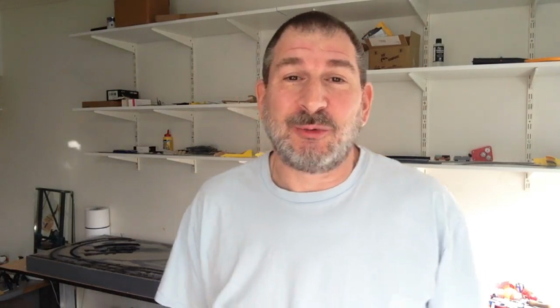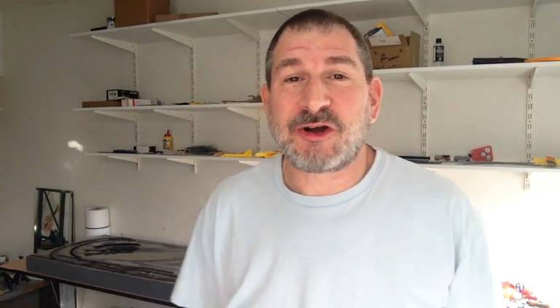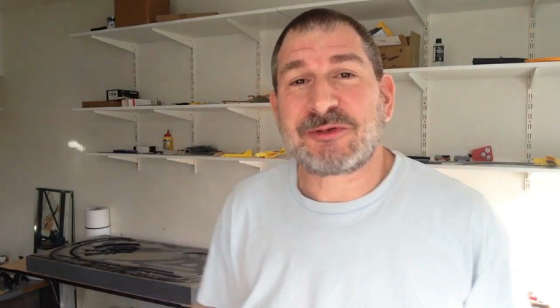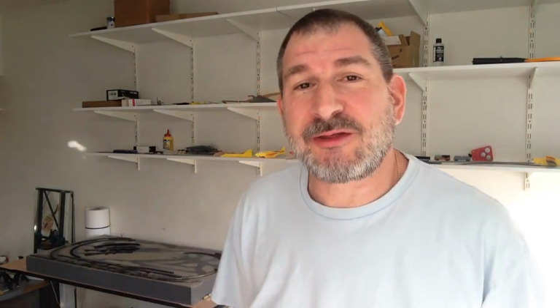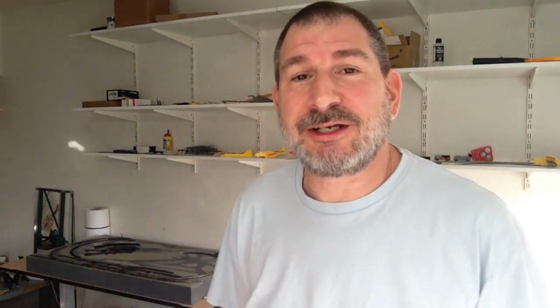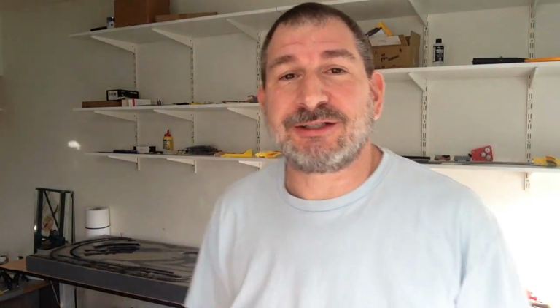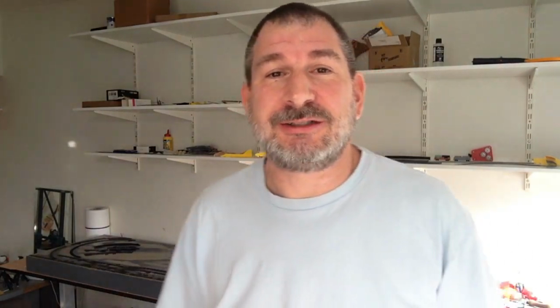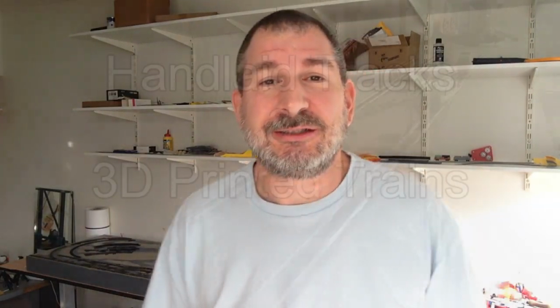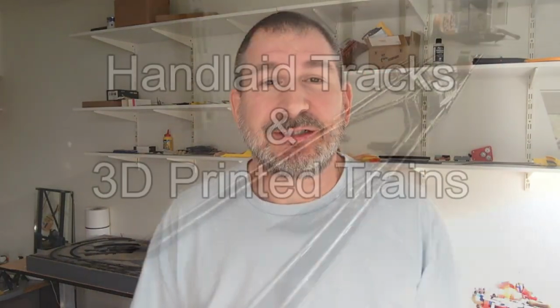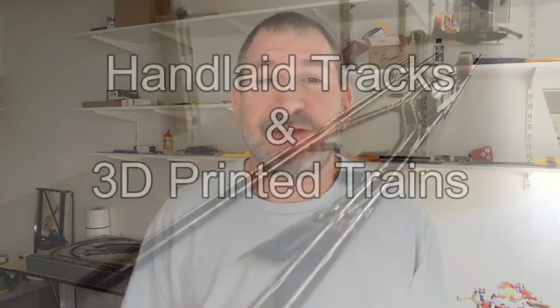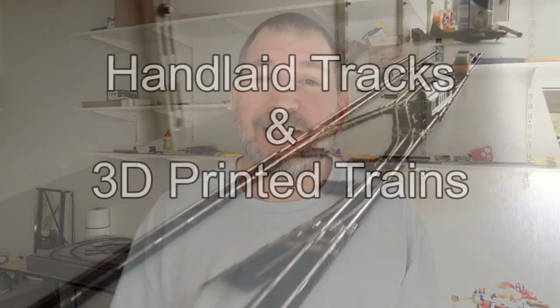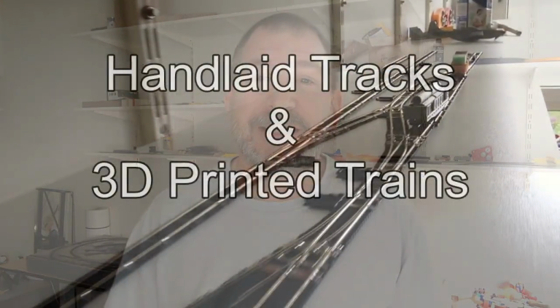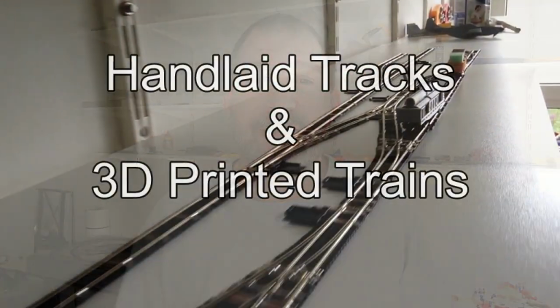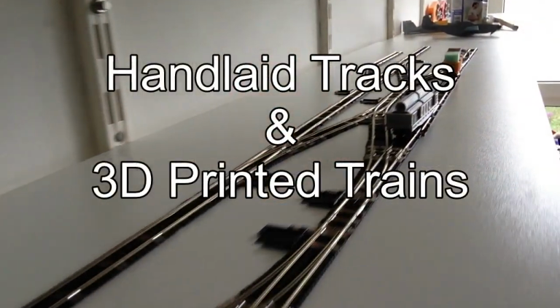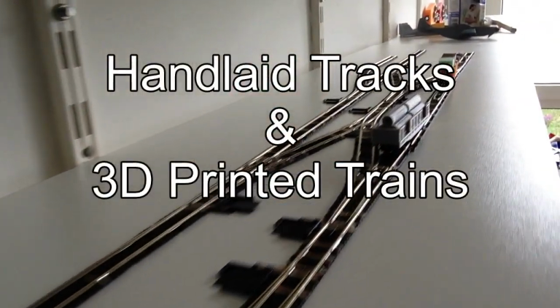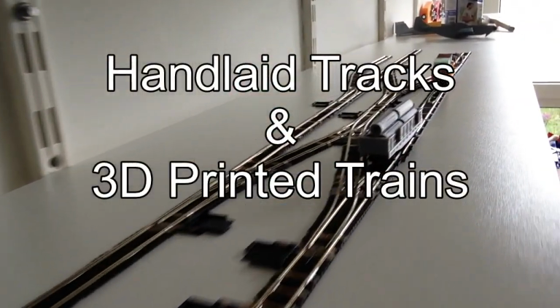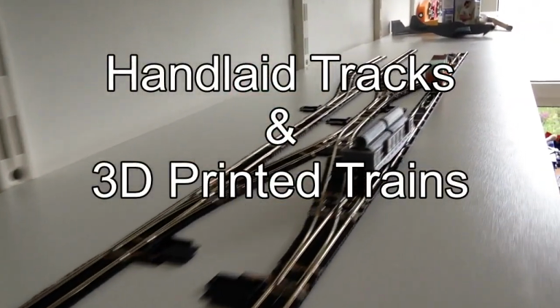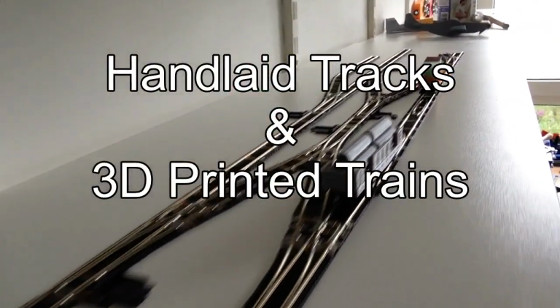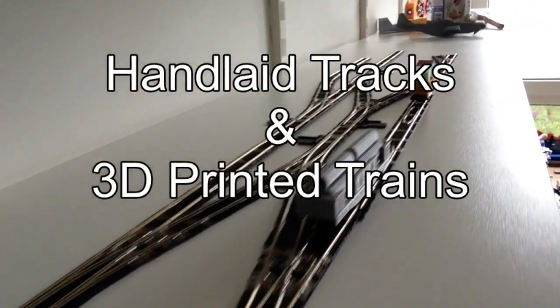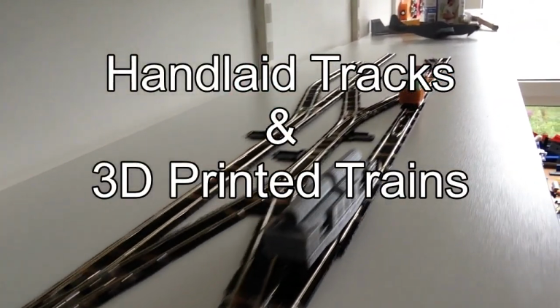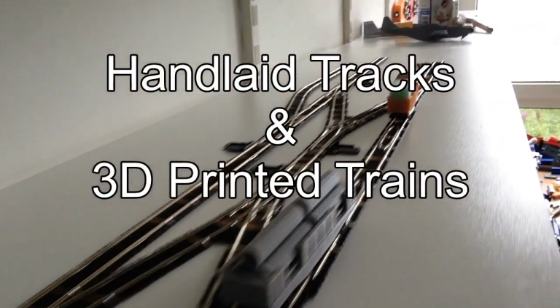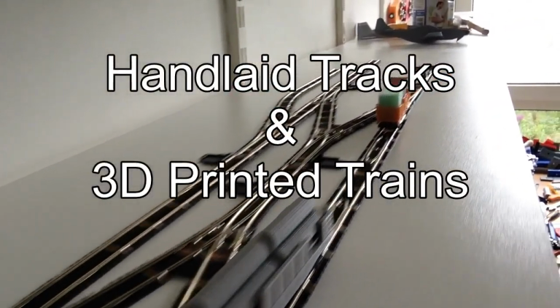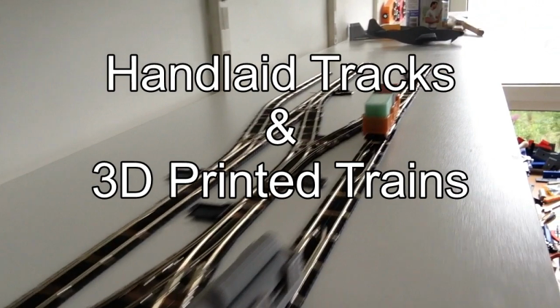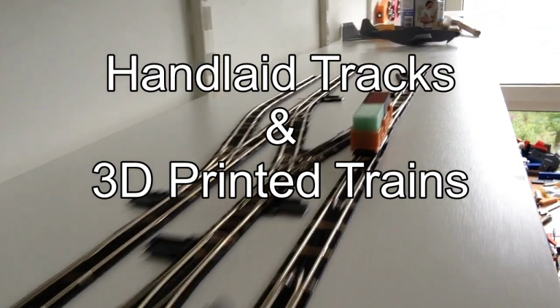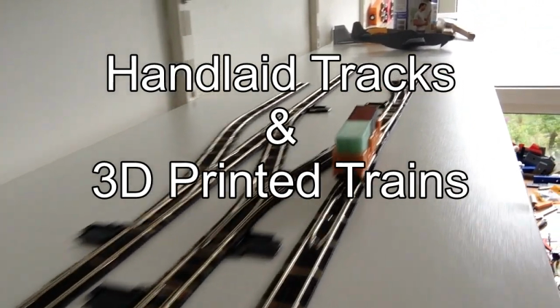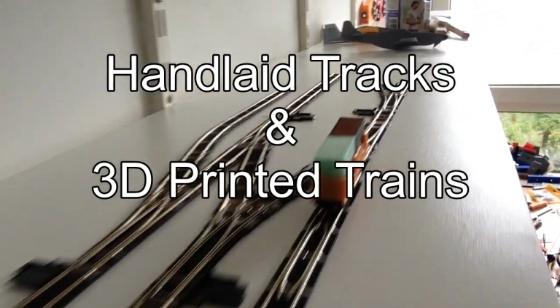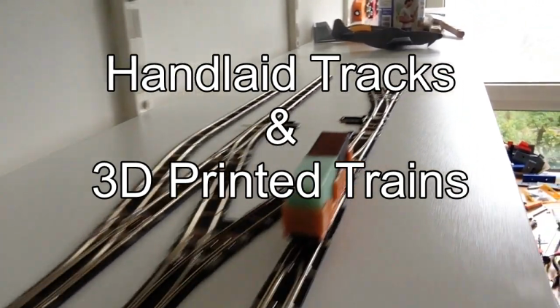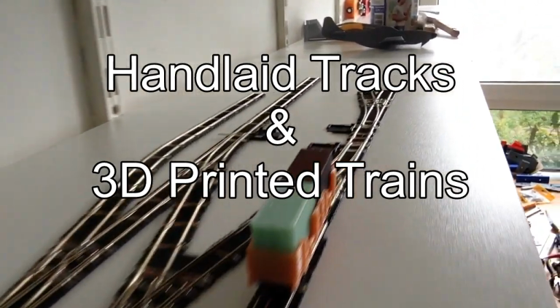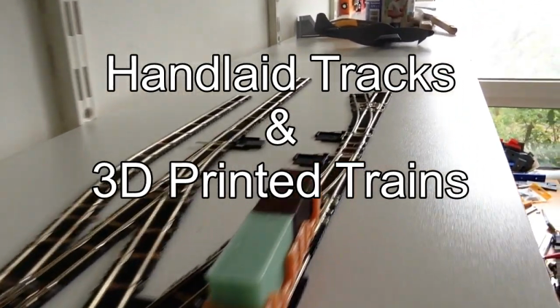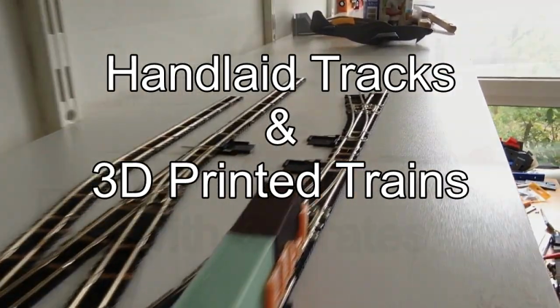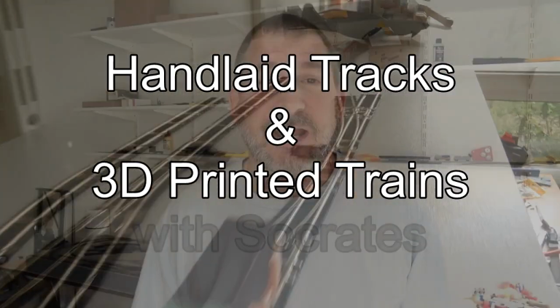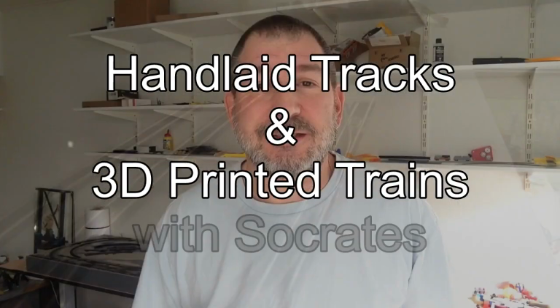Welcome to another edition of Handlaid Tracks and 3D Printed Trains with Socrates.